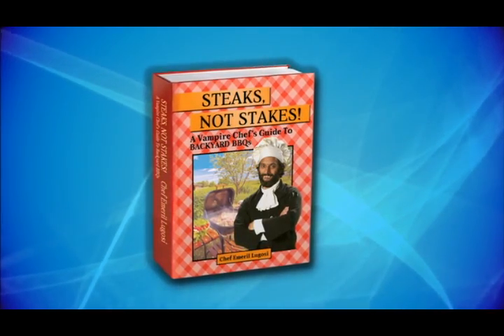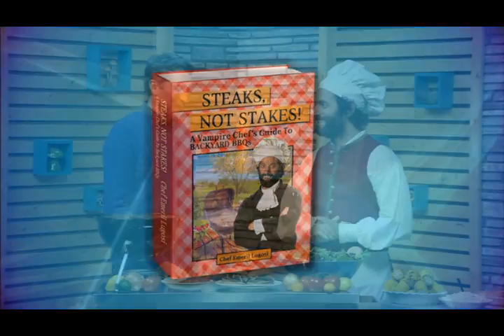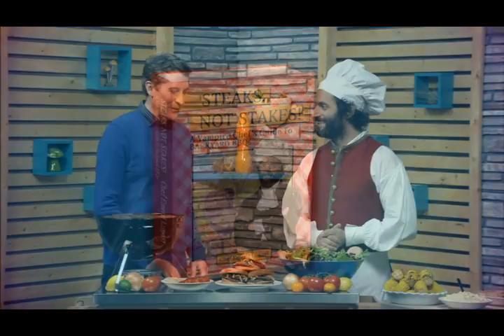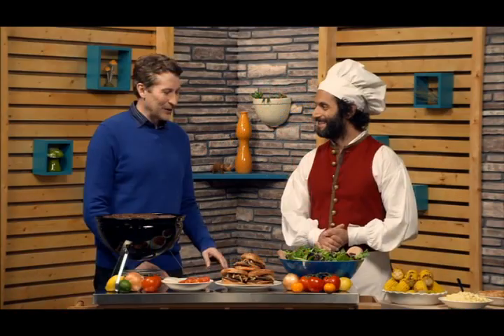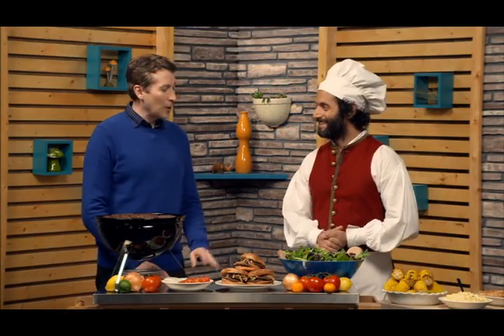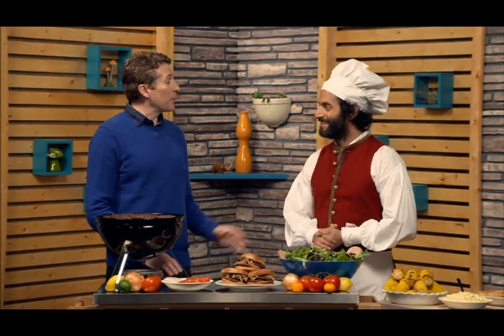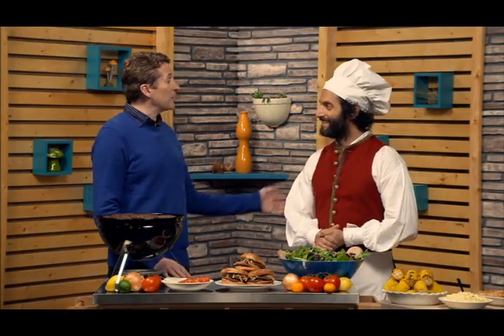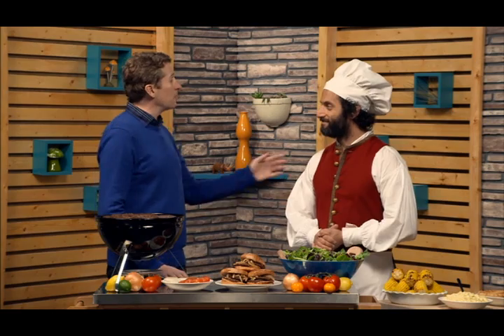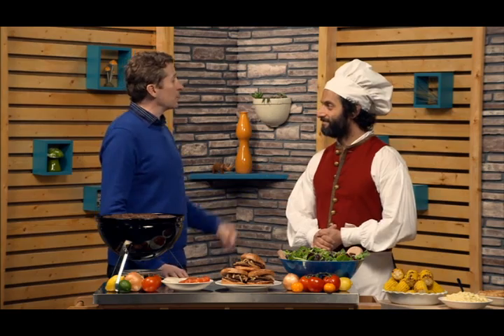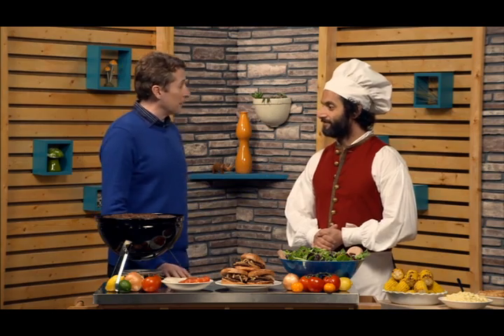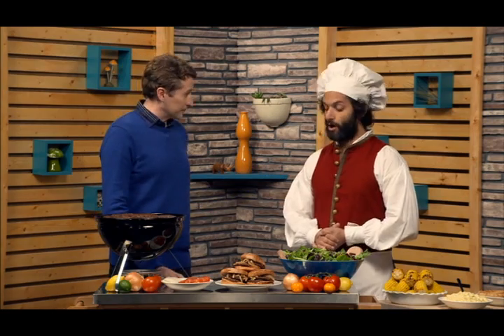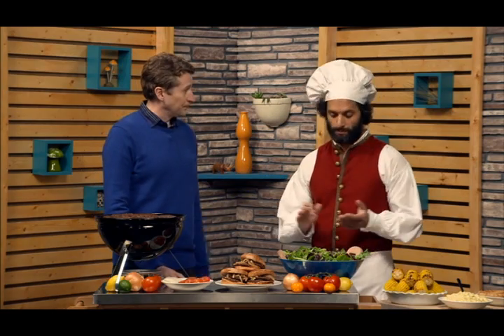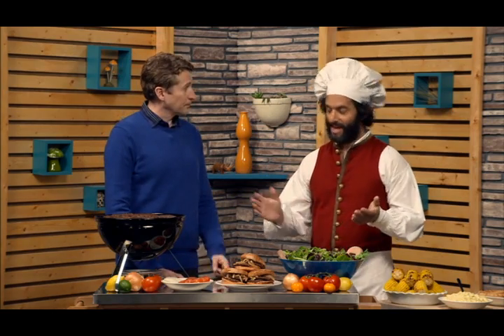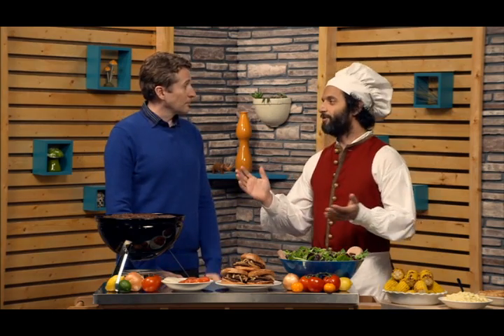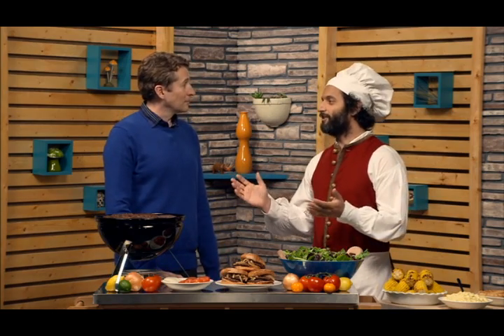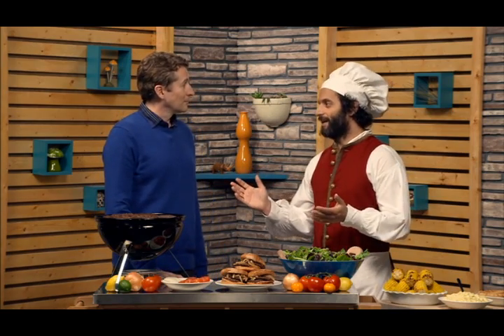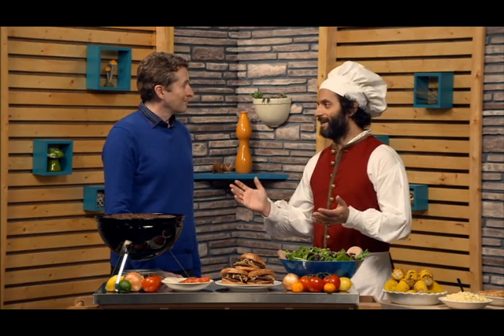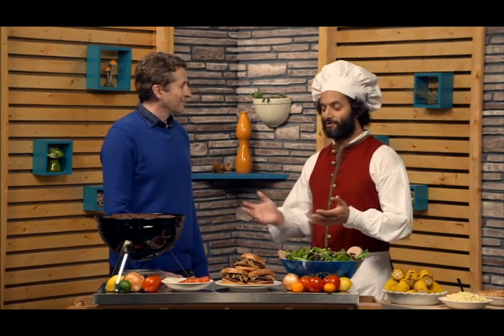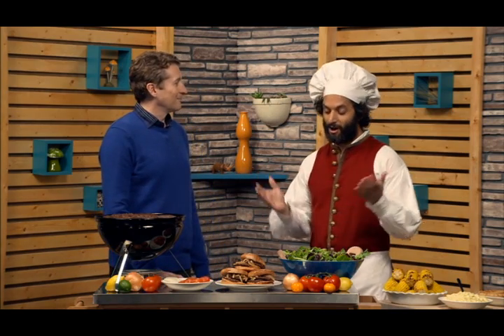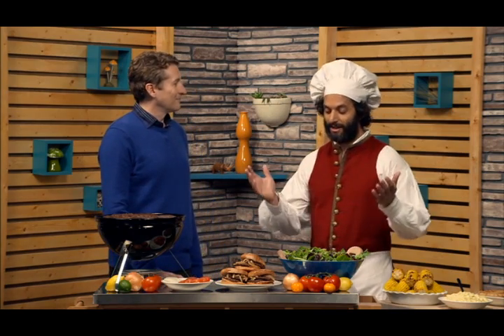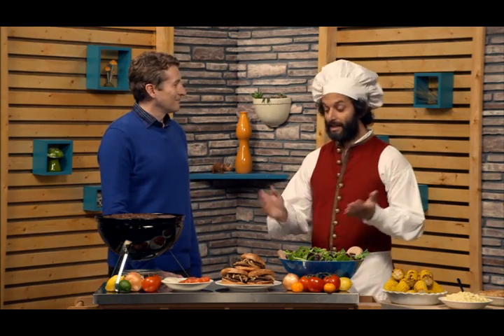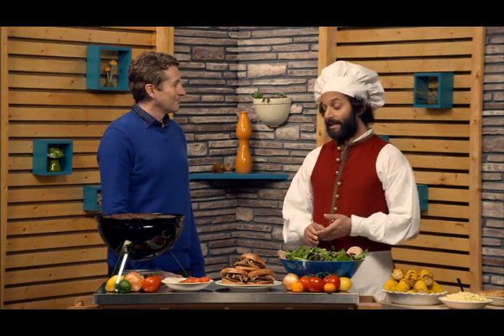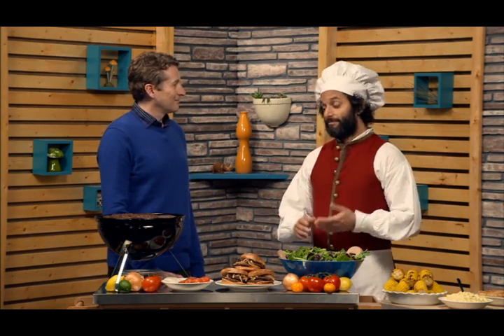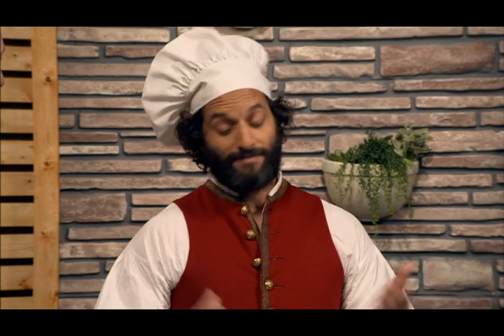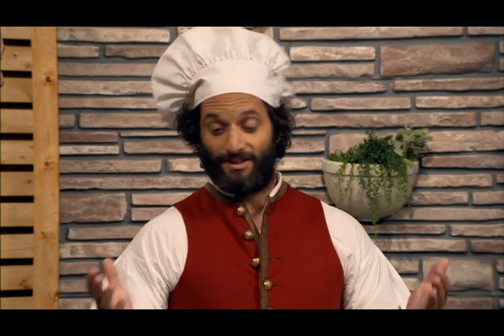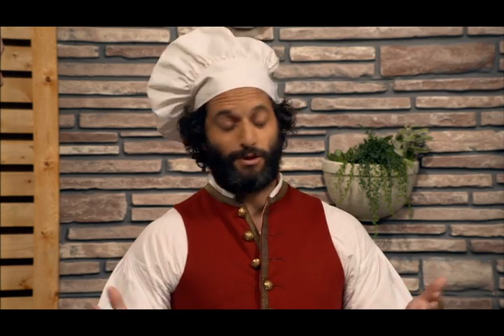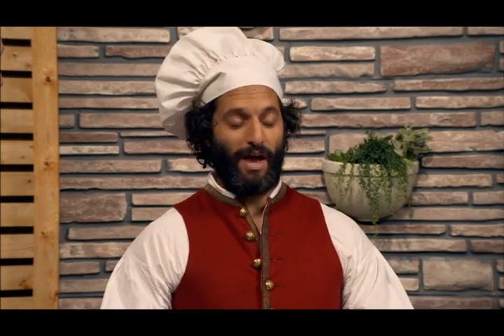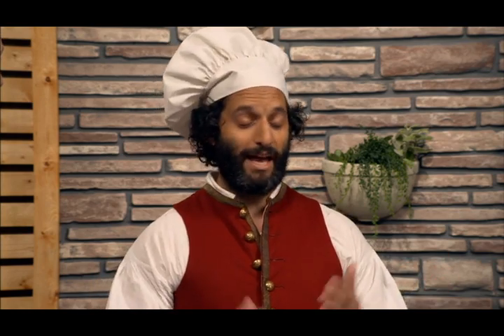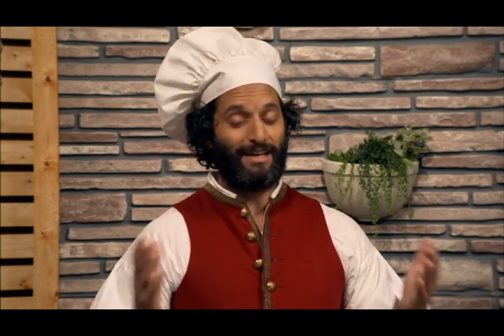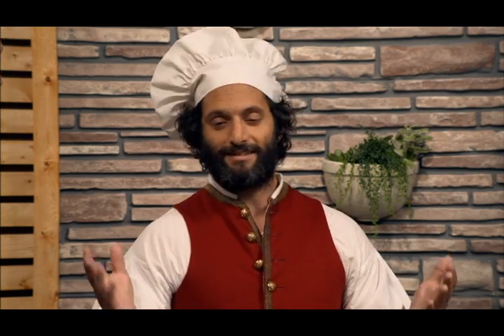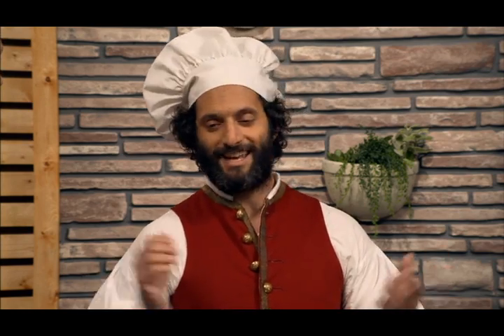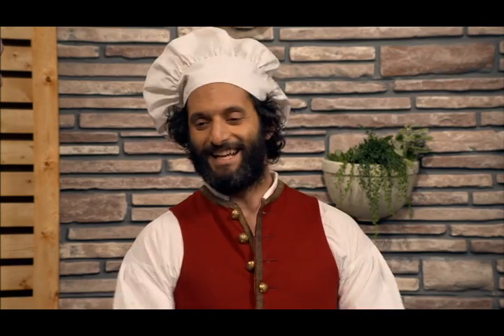Very good, very good. All right, well, thank you so much for coming. Oh, thank you for inviting me. After all, it's the only way I can get in.